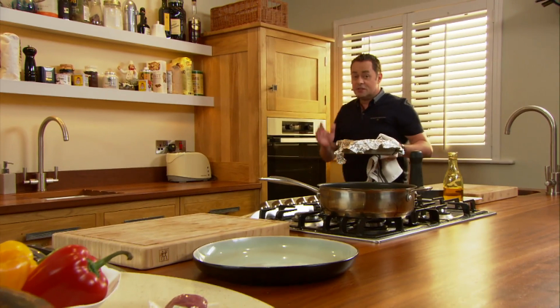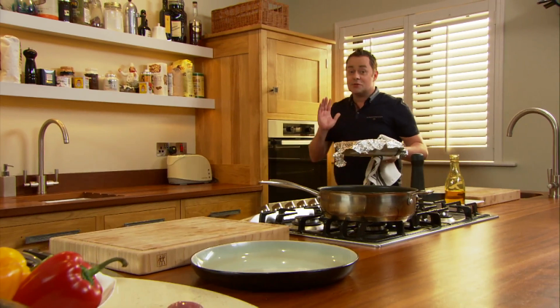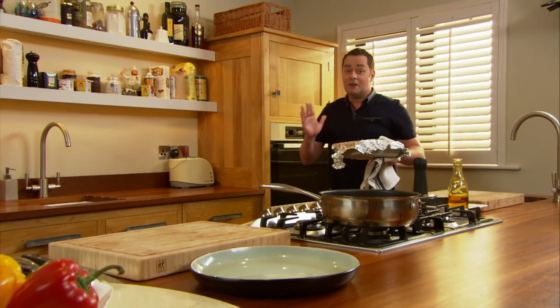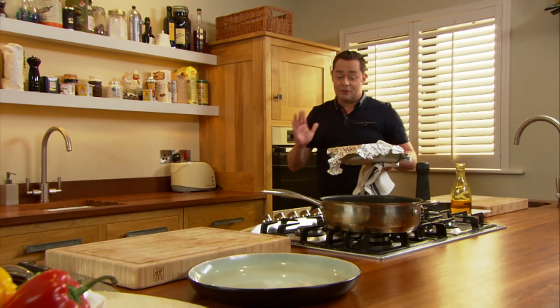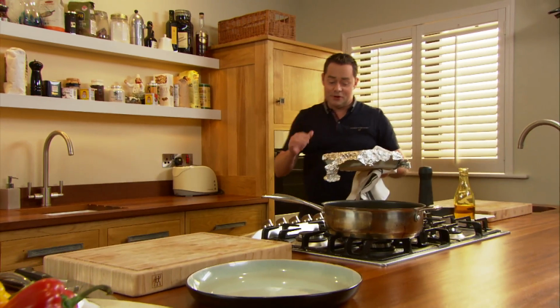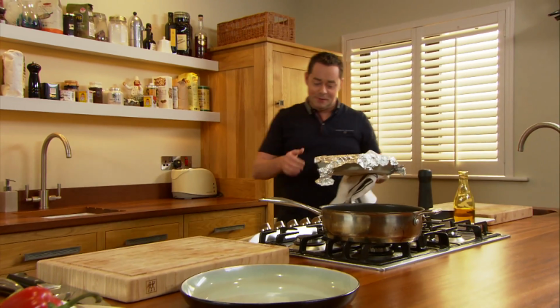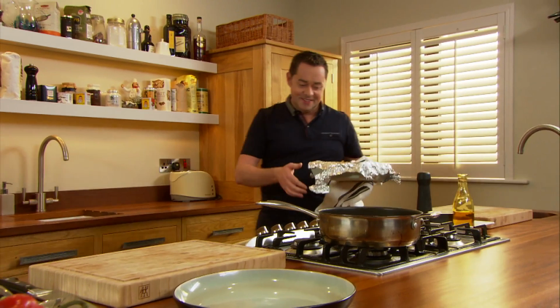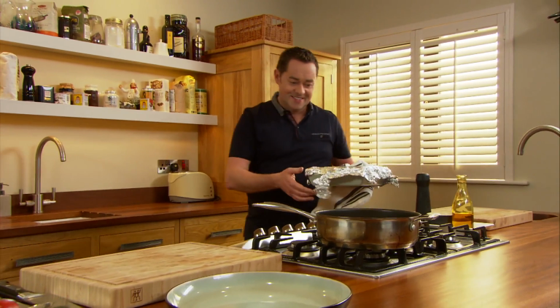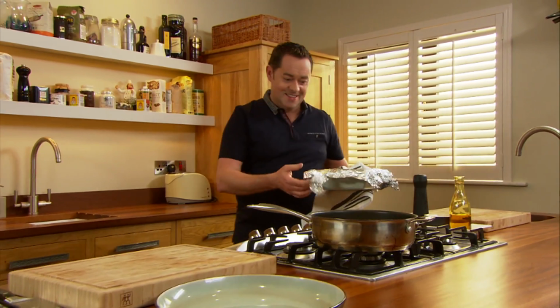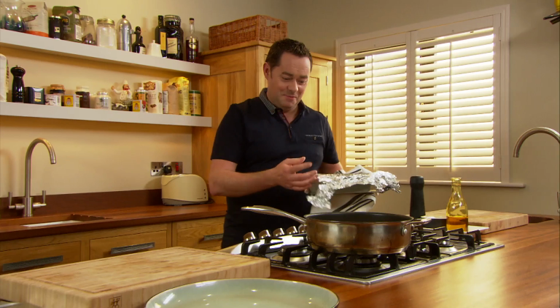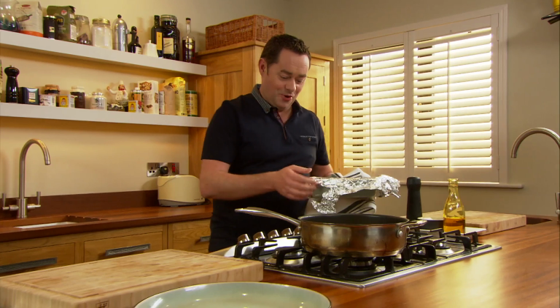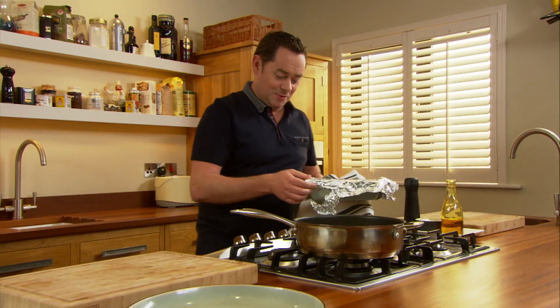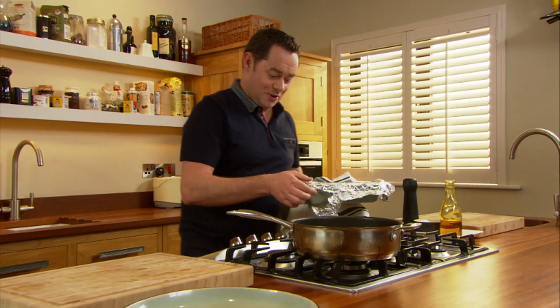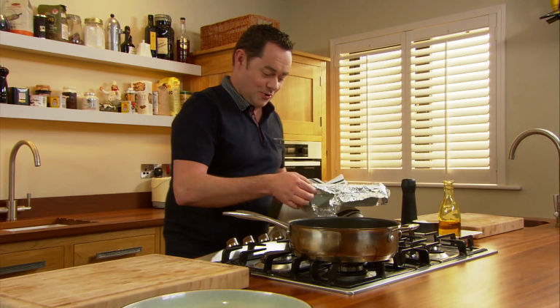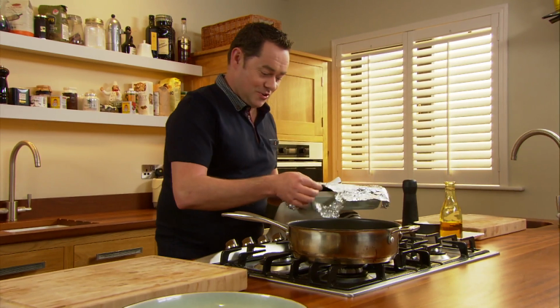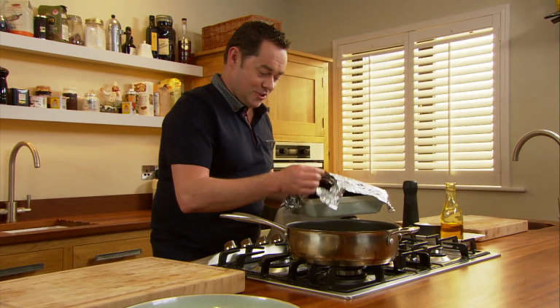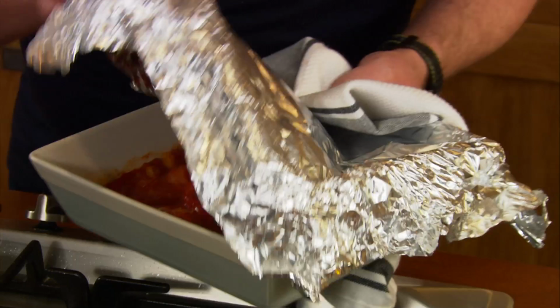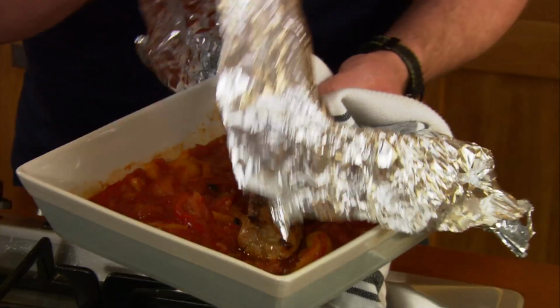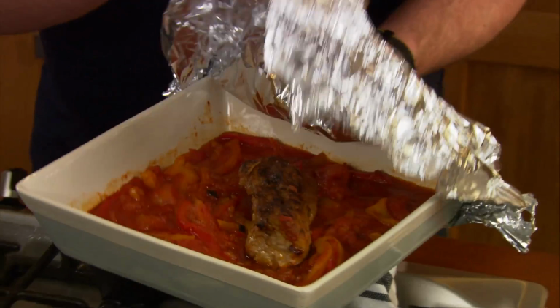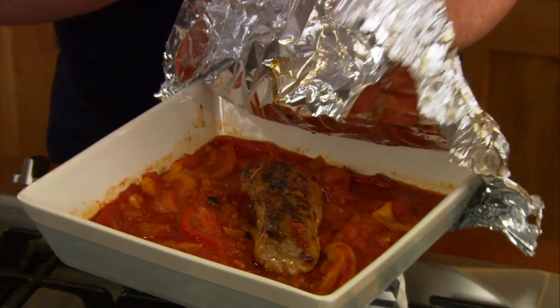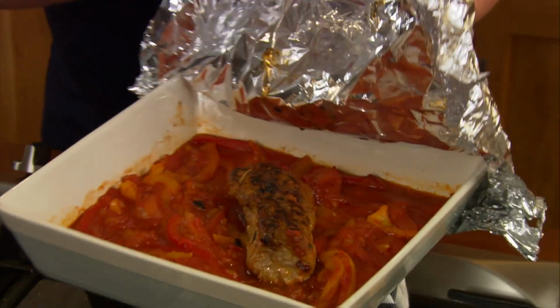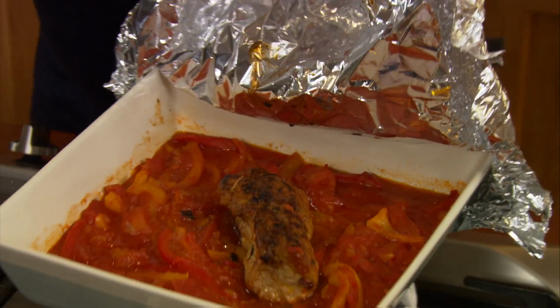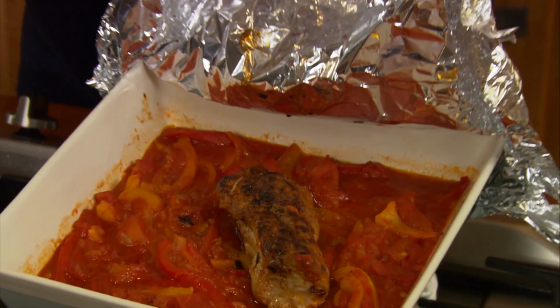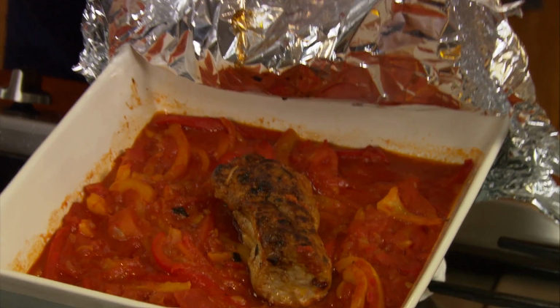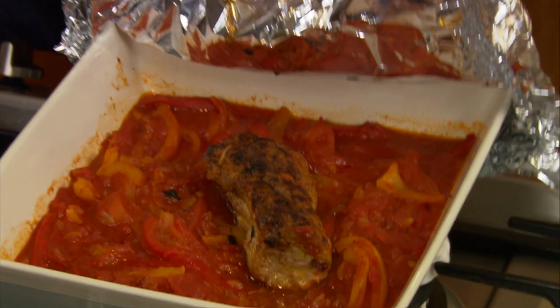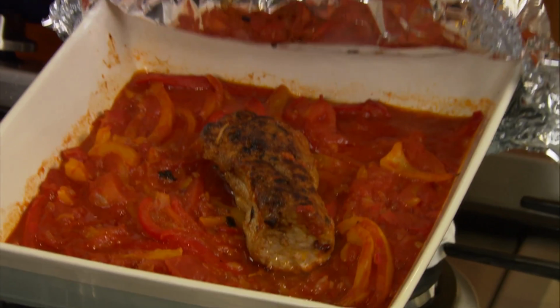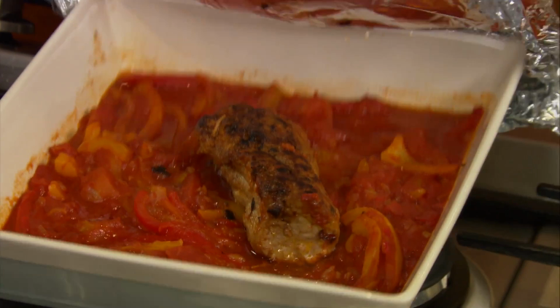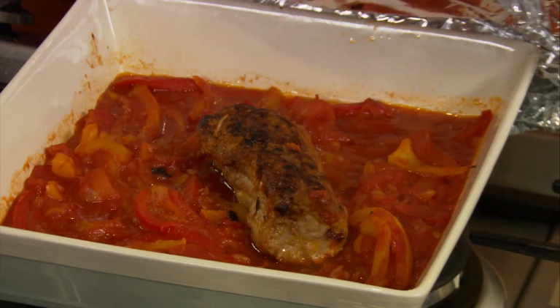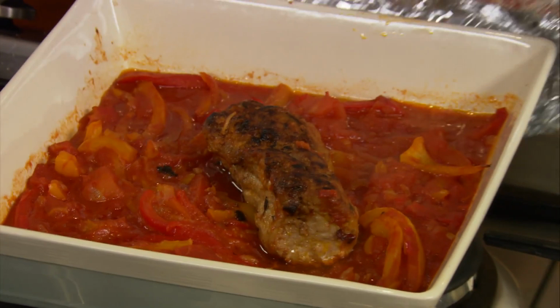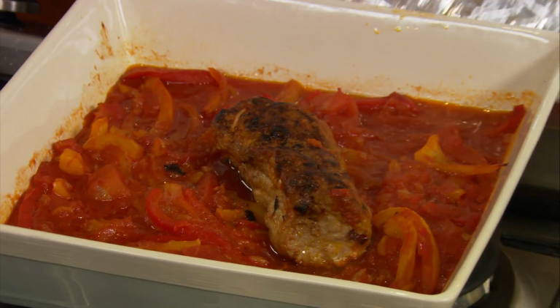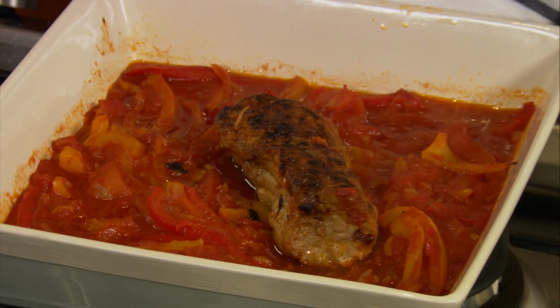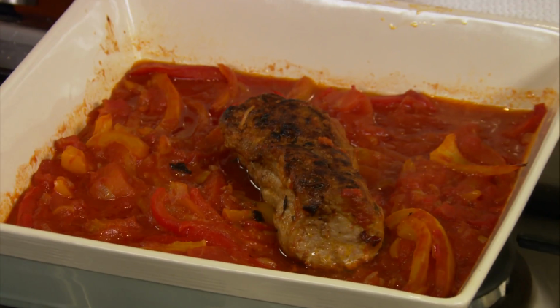After 30 minutes, the pork should be cooked — just be careful. Oh yeah, beautiful.